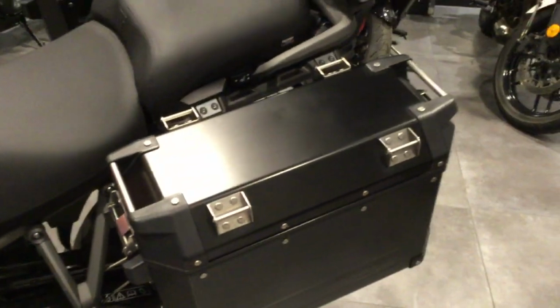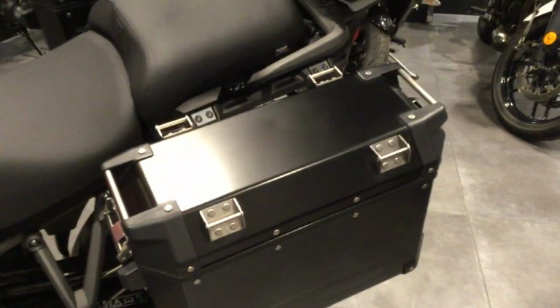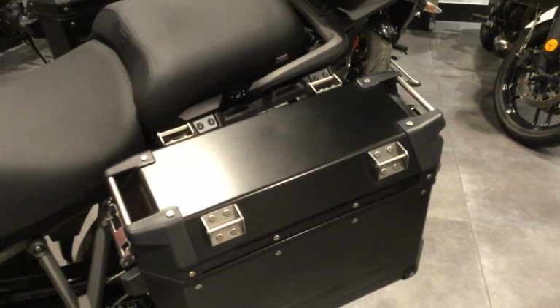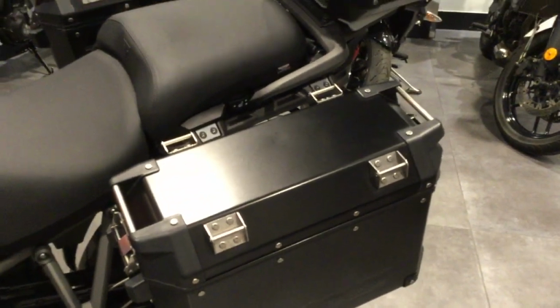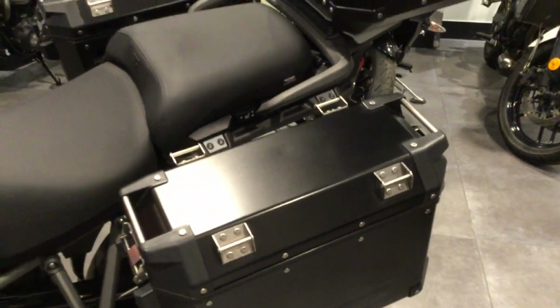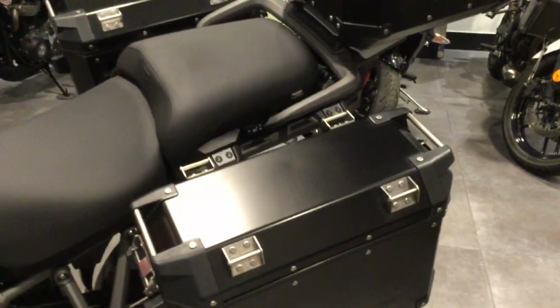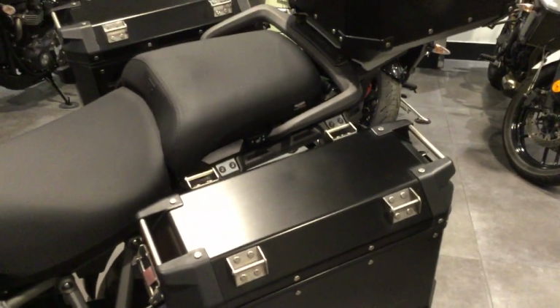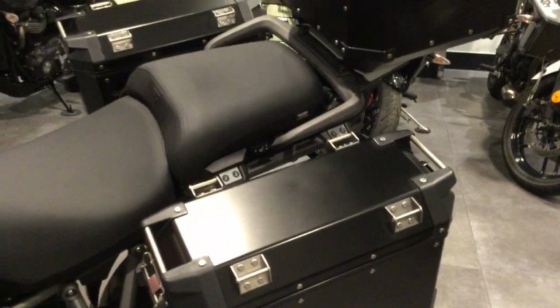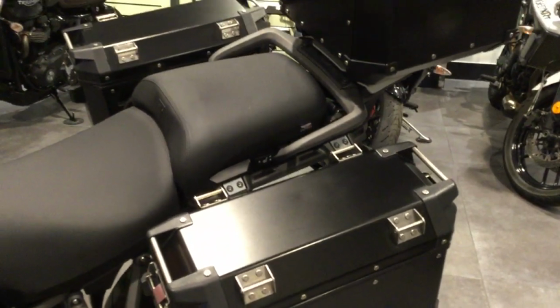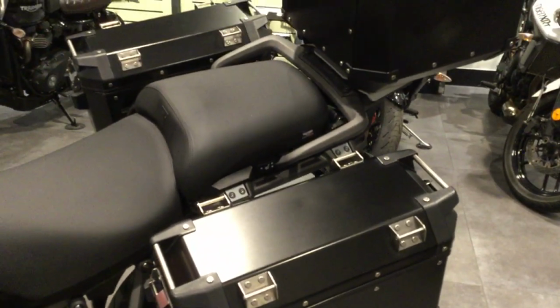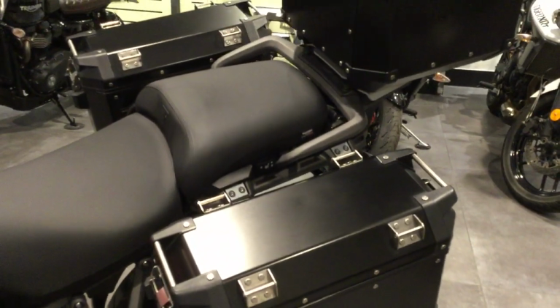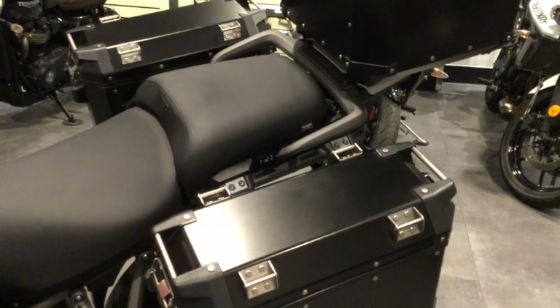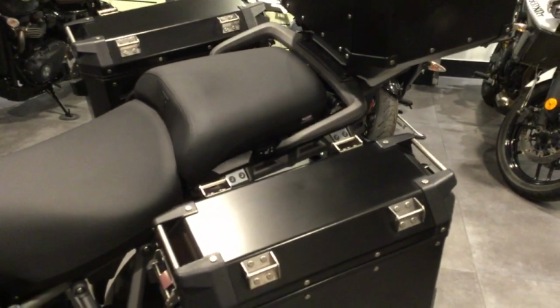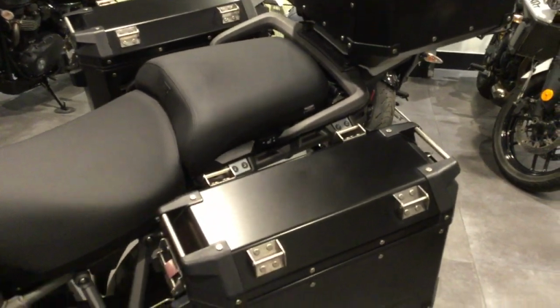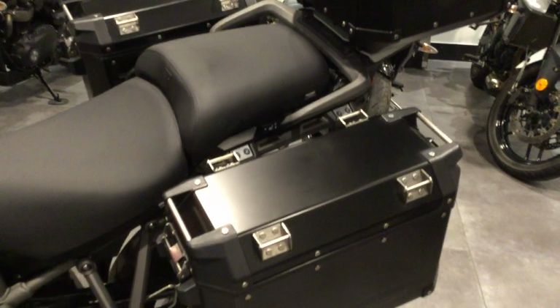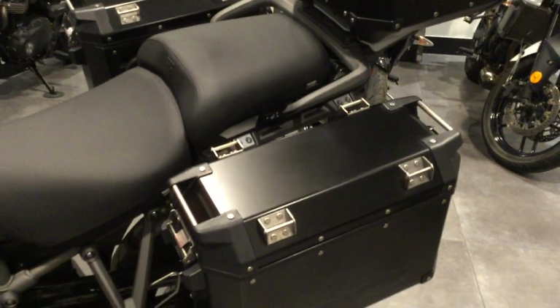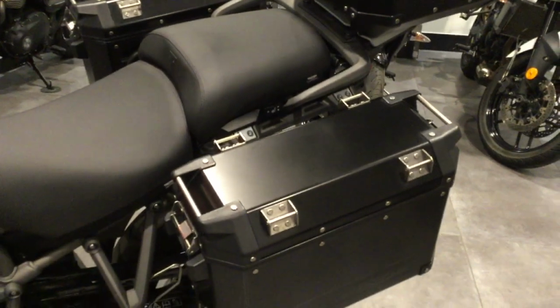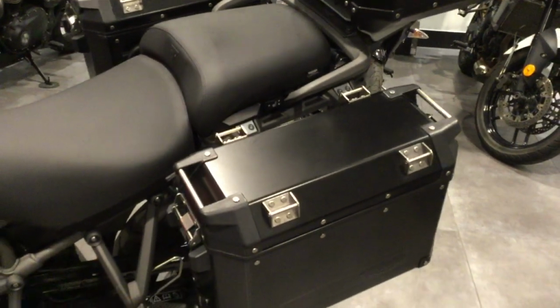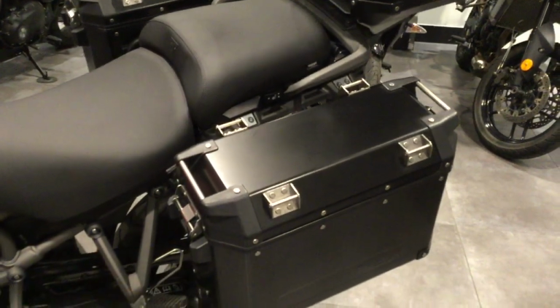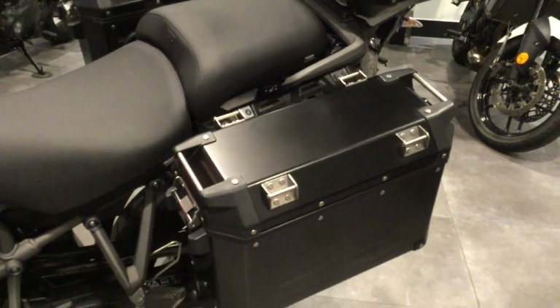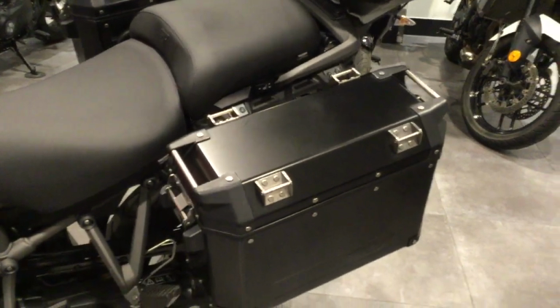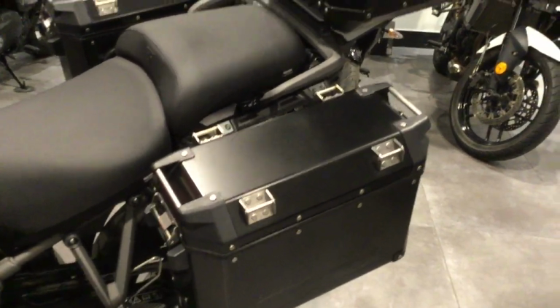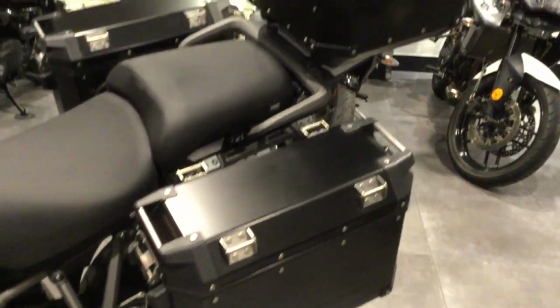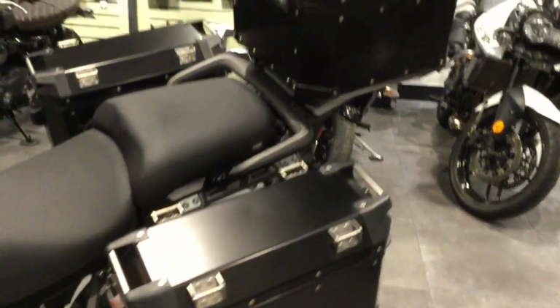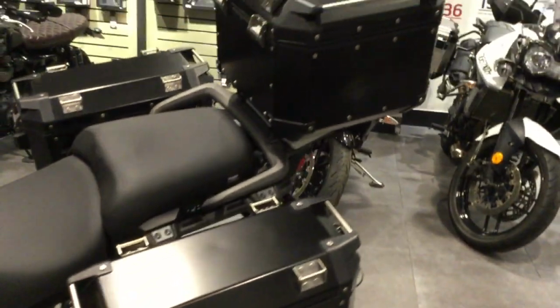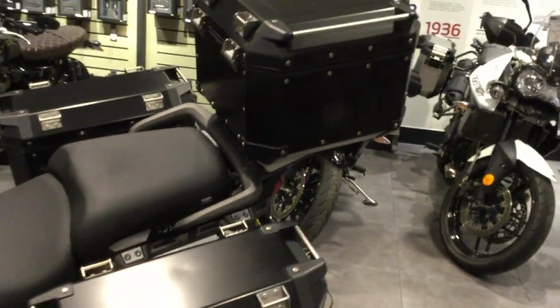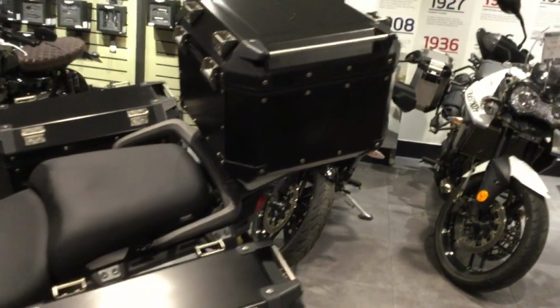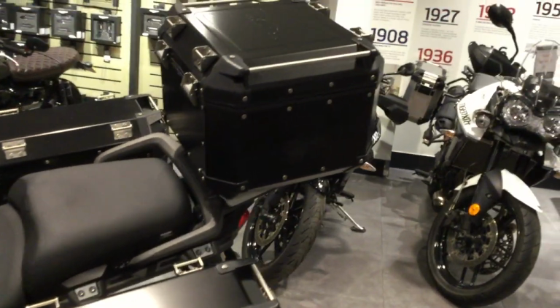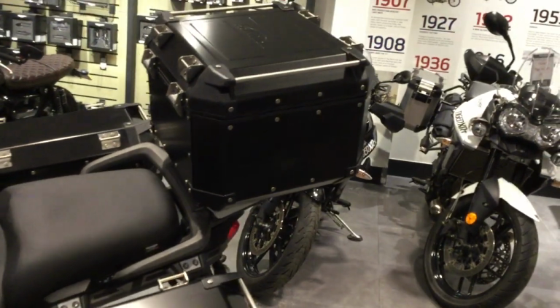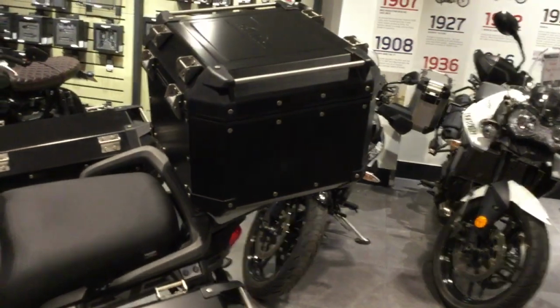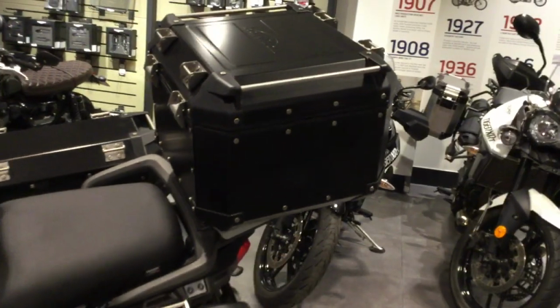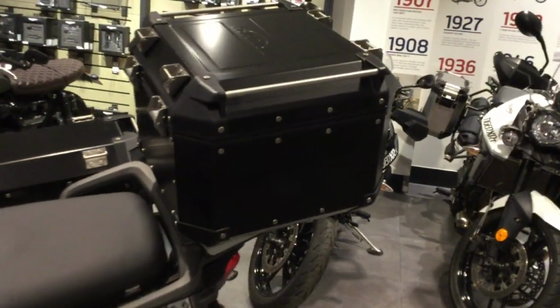The bike has been fitted with the full luggage — panniers and top box in black. Plenty of tread on the front tyre.